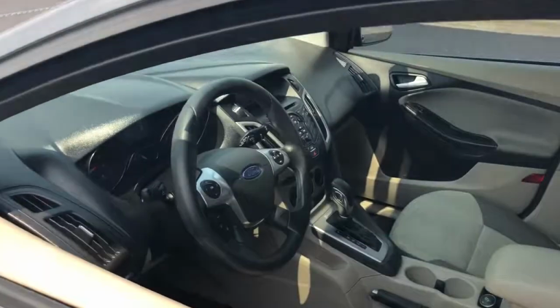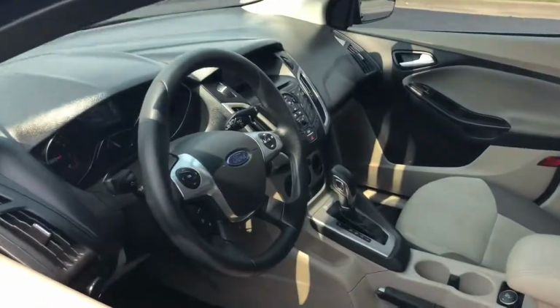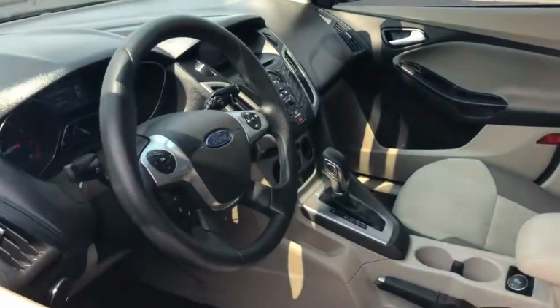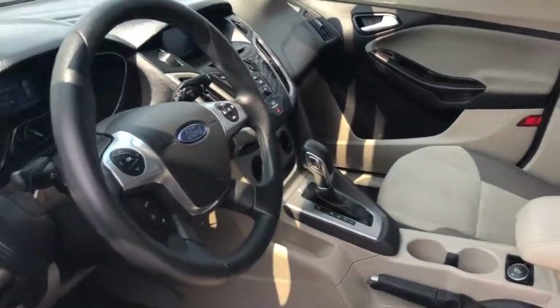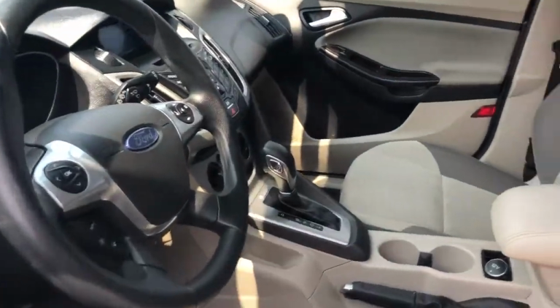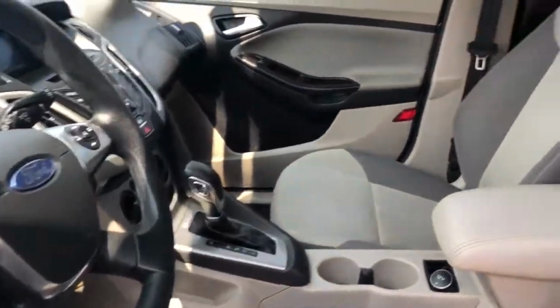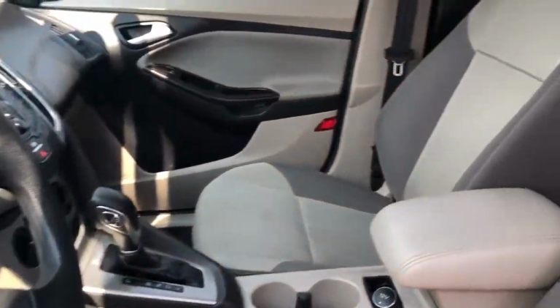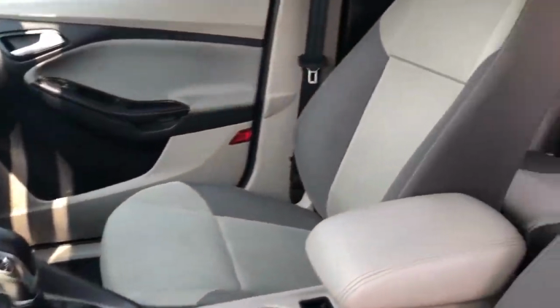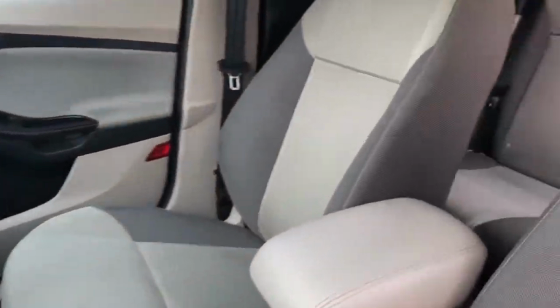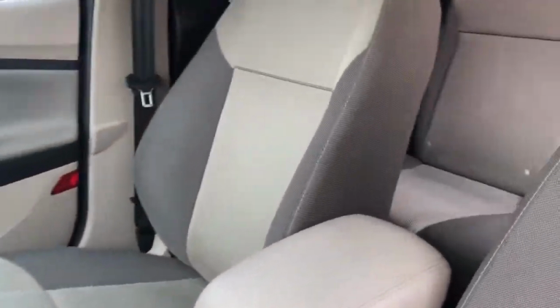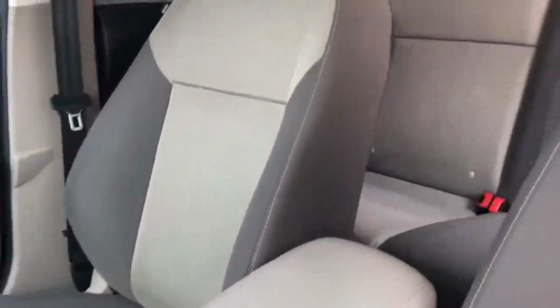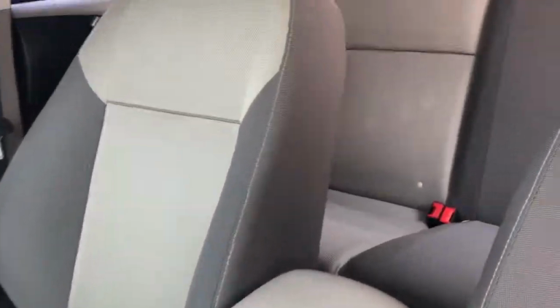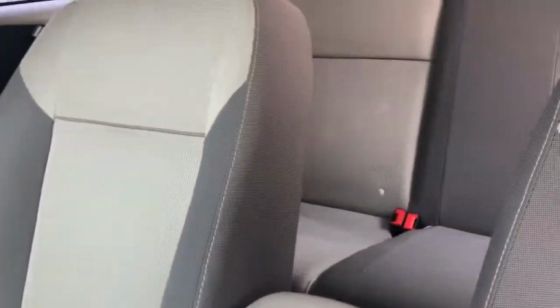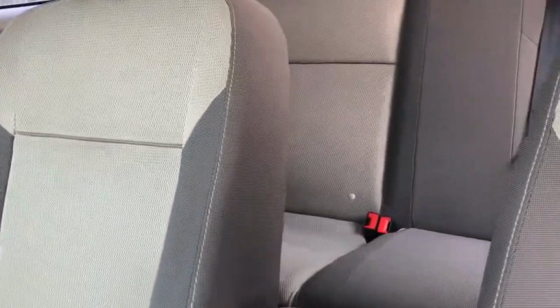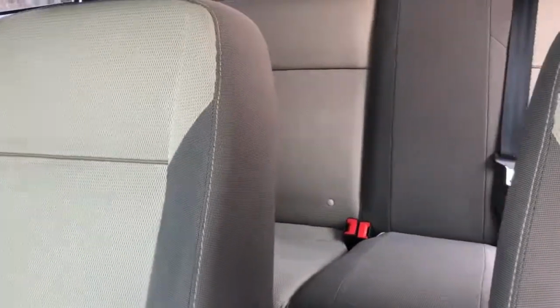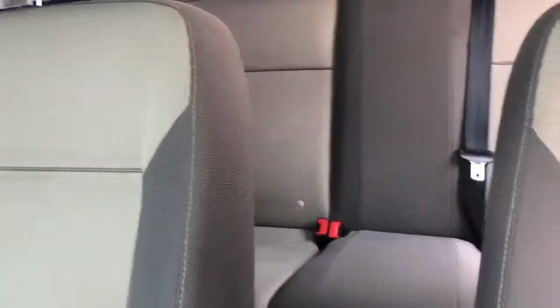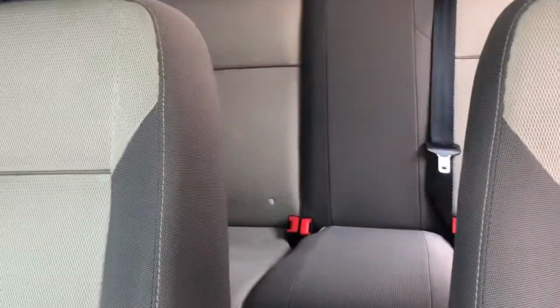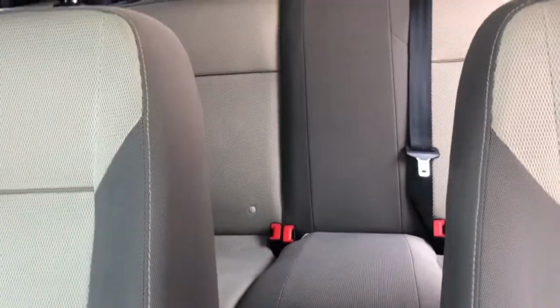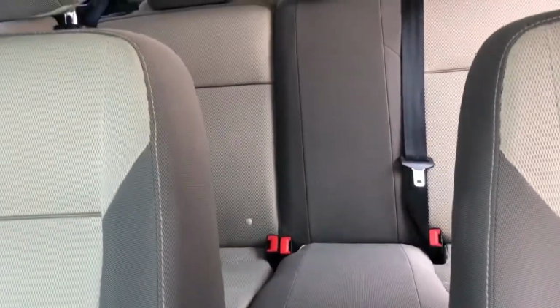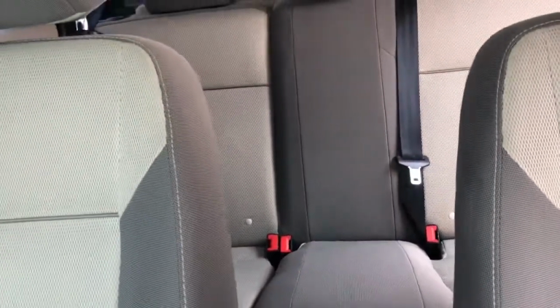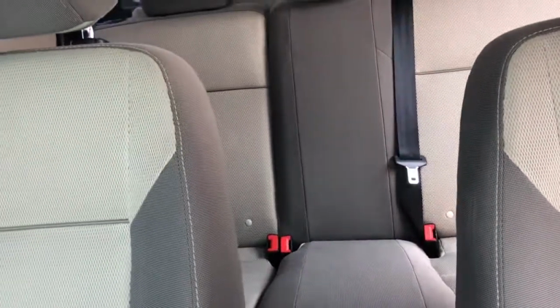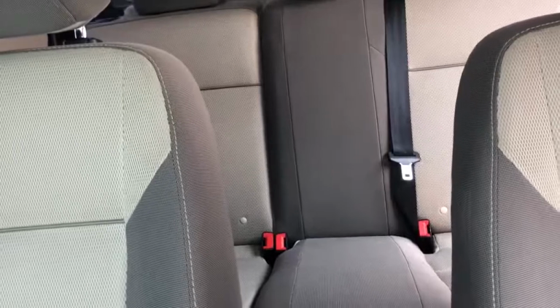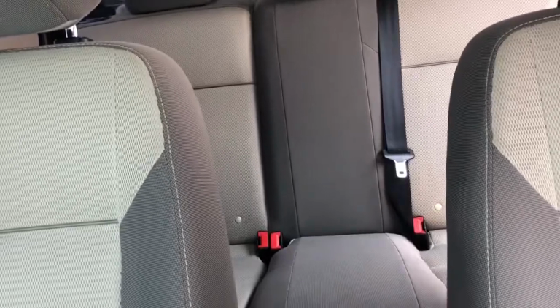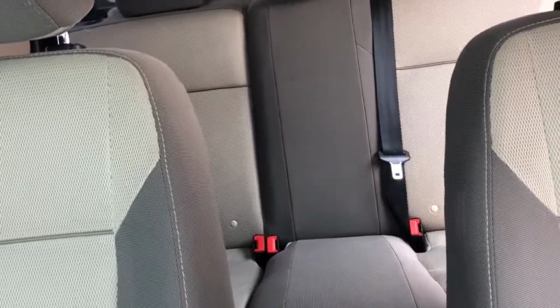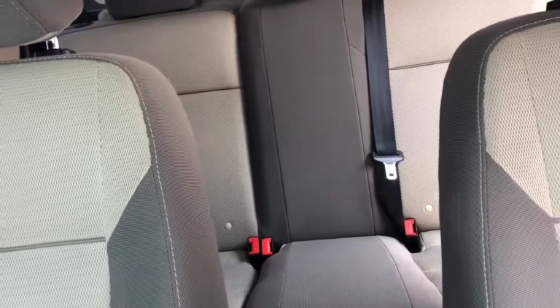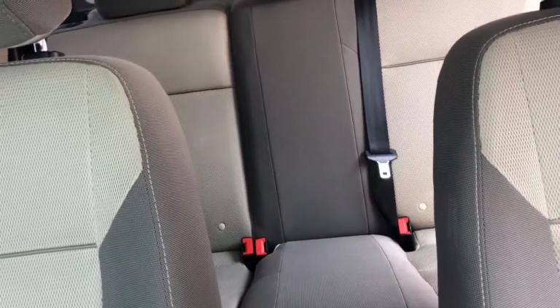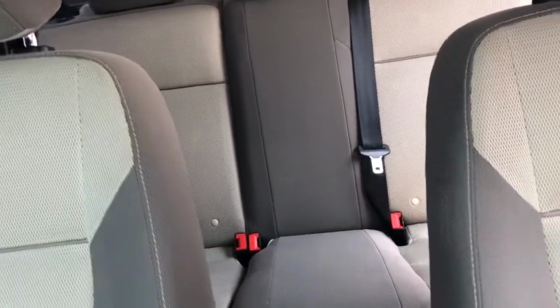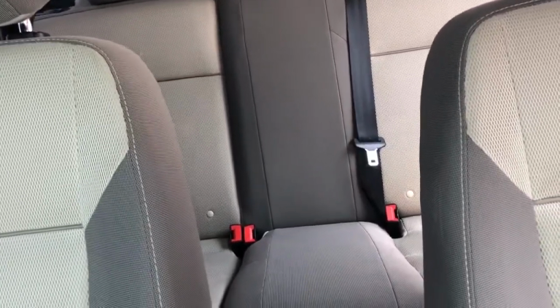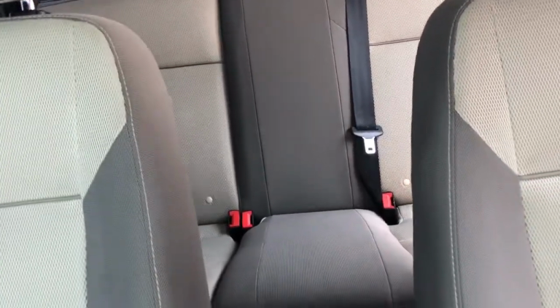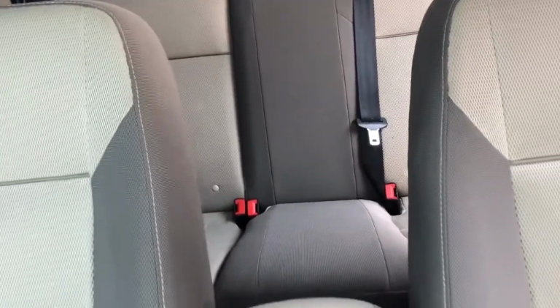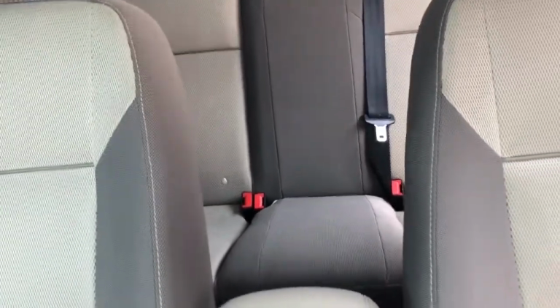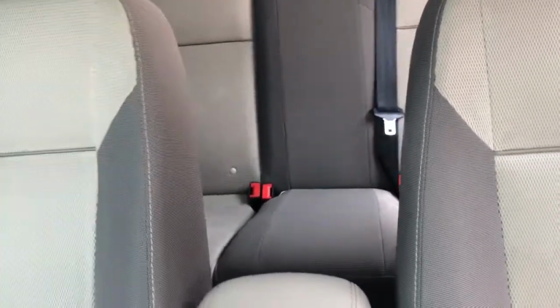Whether you choose the sedan or hatchback, you'll love the light, agile handling this sleek and efficient daily driver brings to every journey.